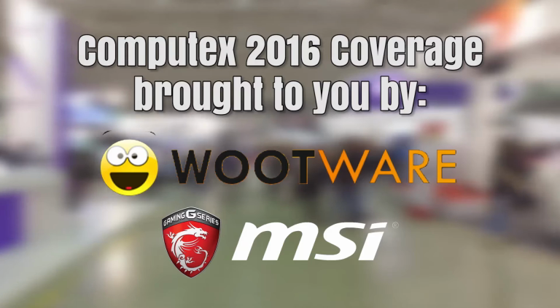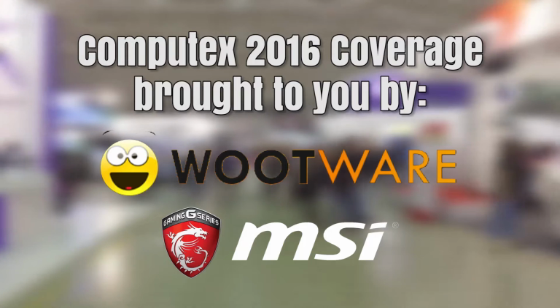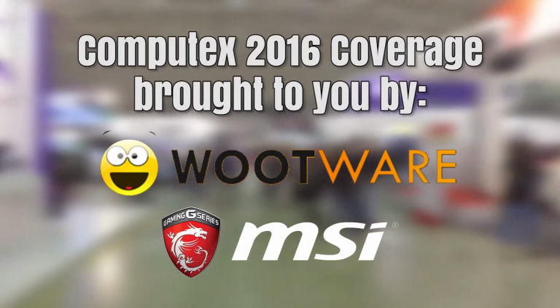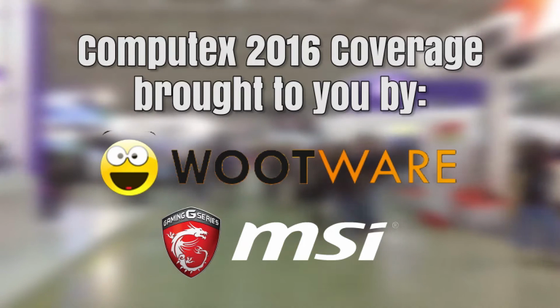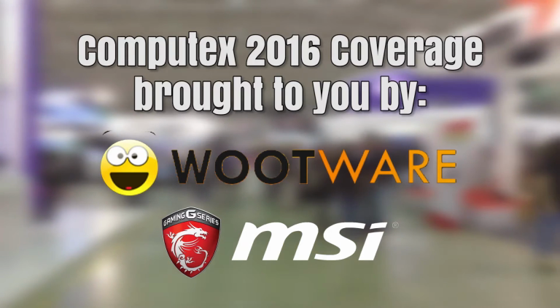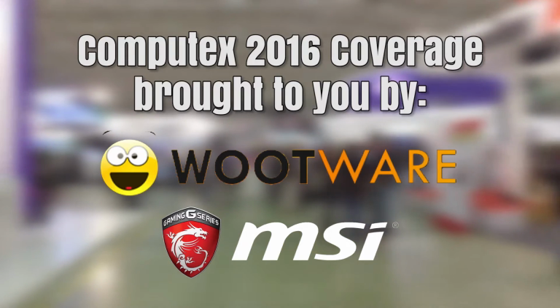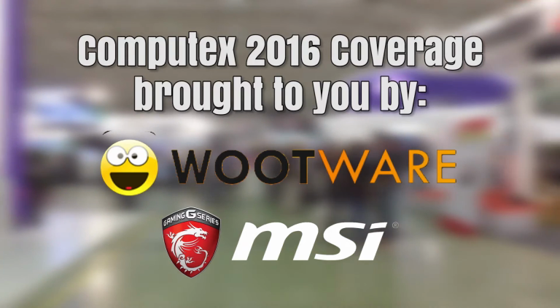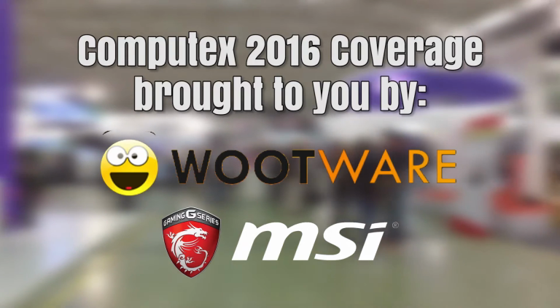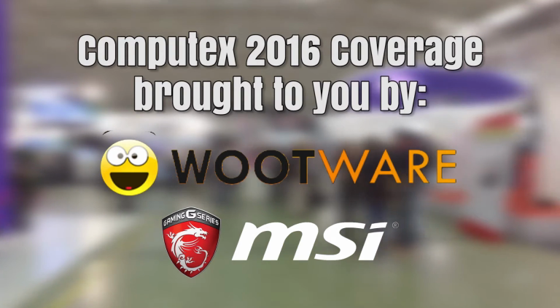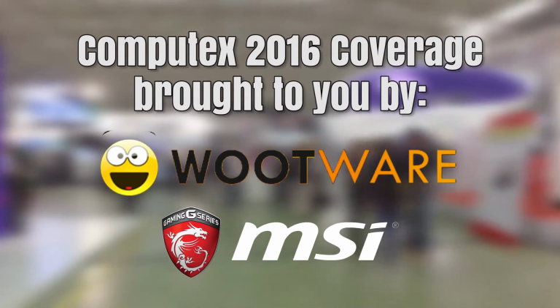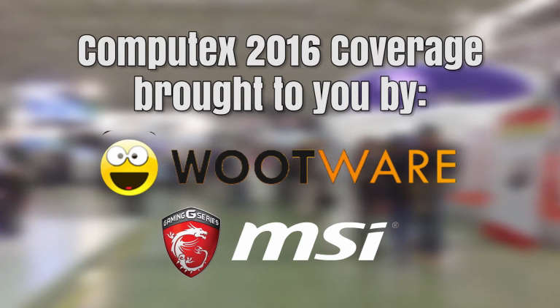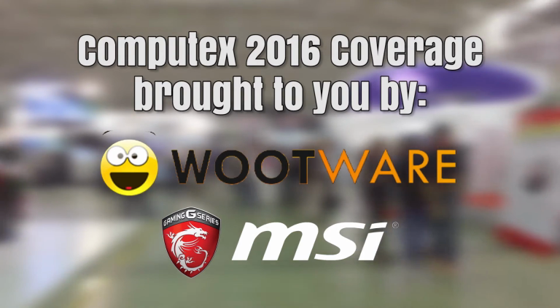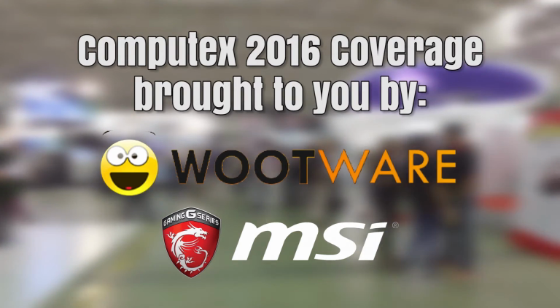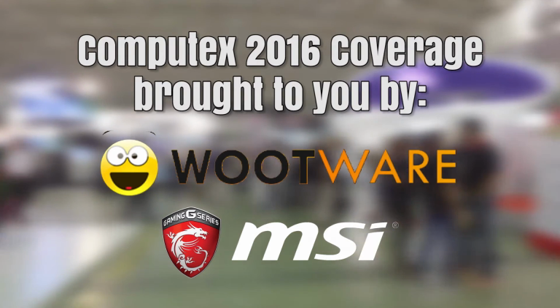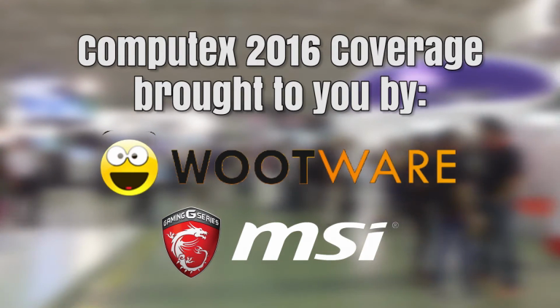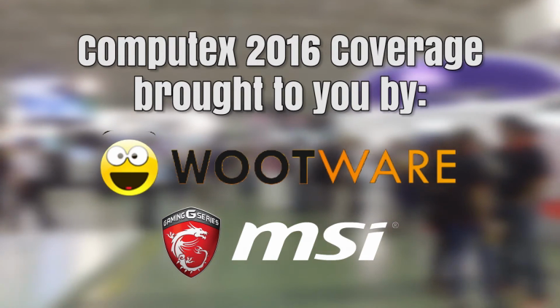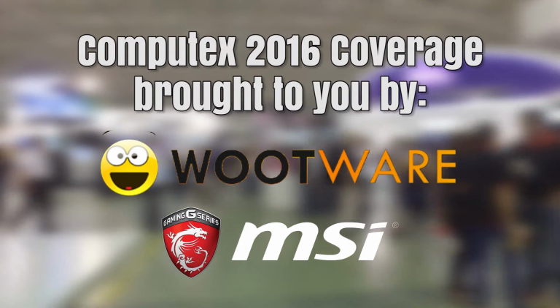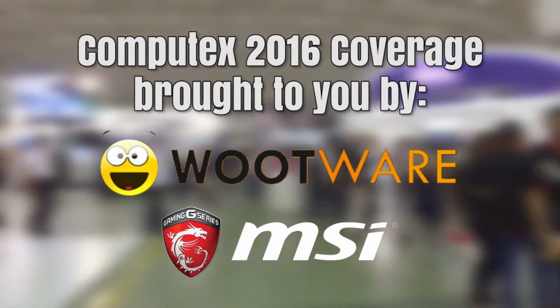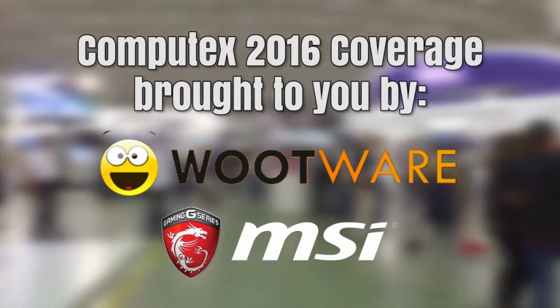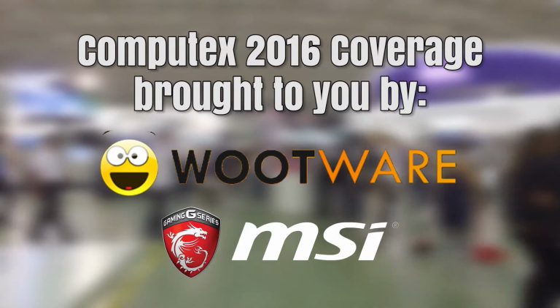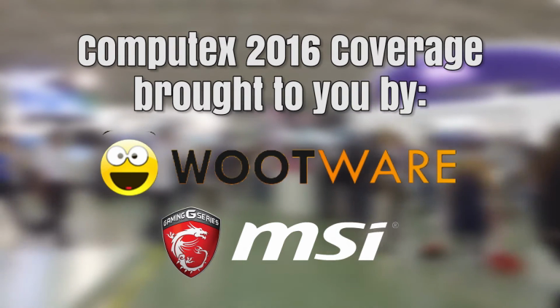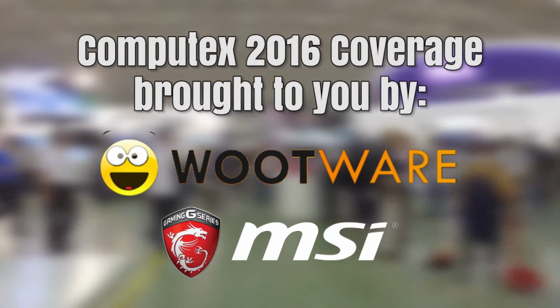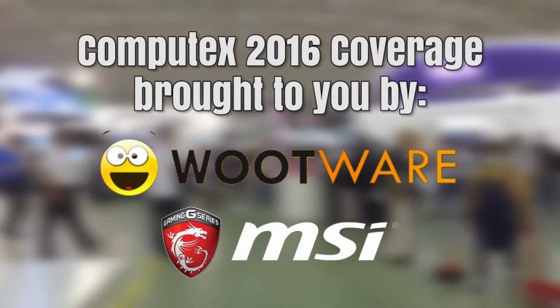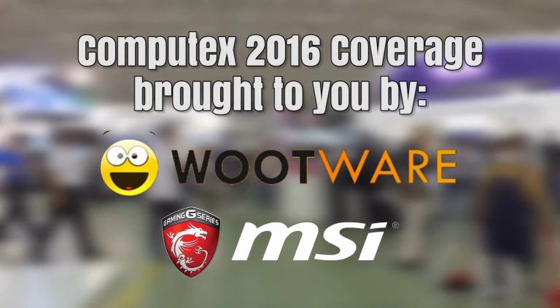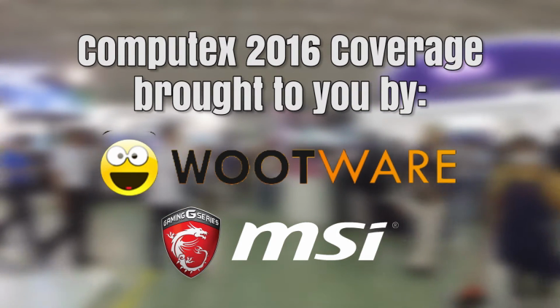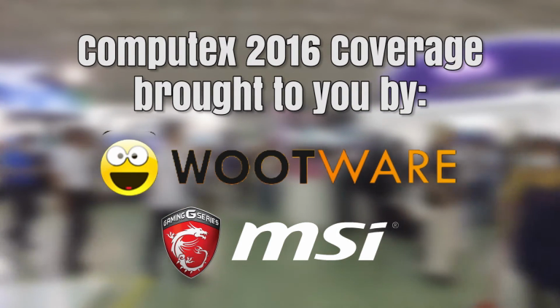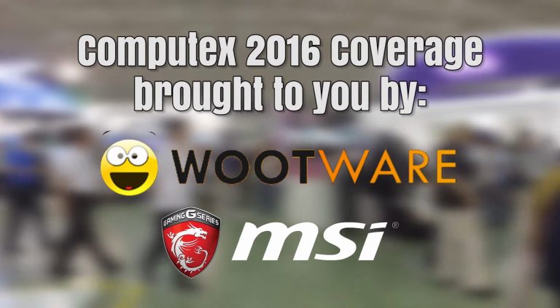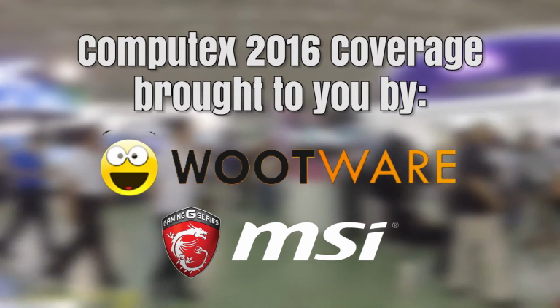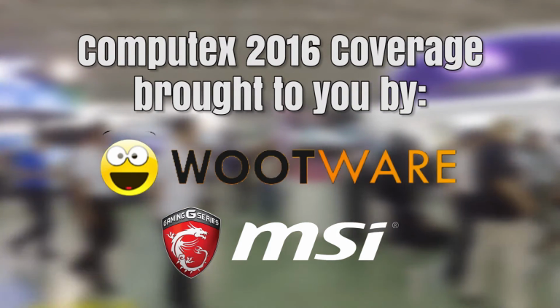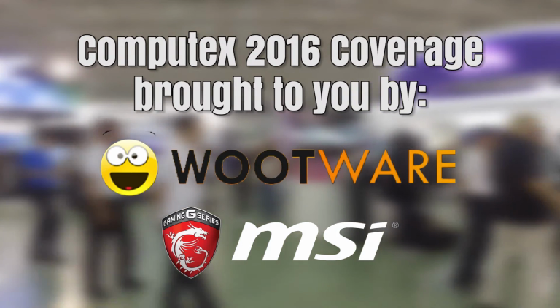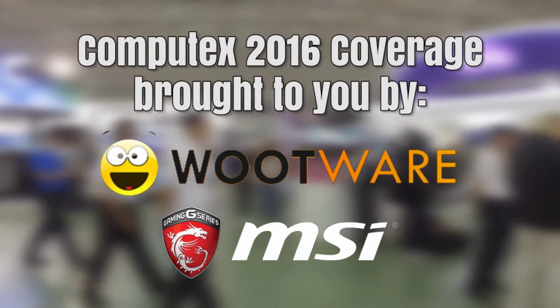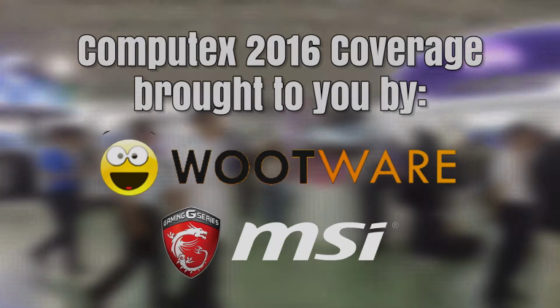My Computex coverage is brought to you by Wootware and MSI. Be sure to check out their links down in the video description.